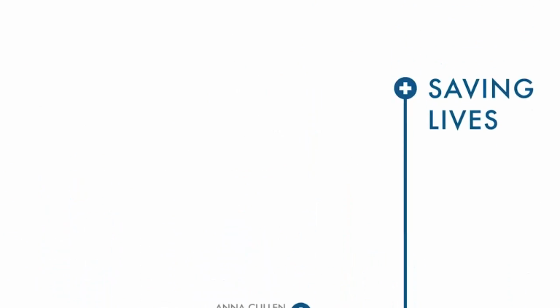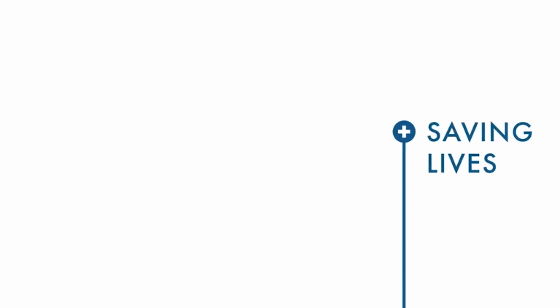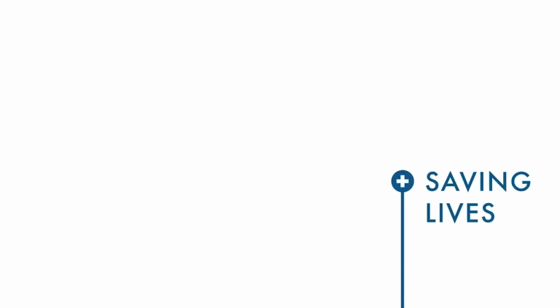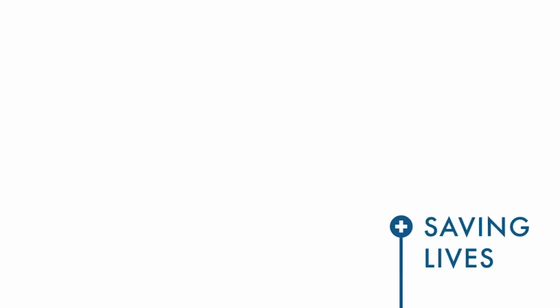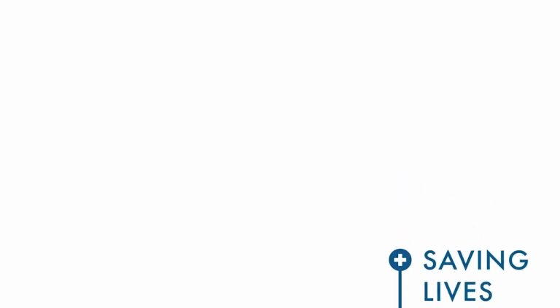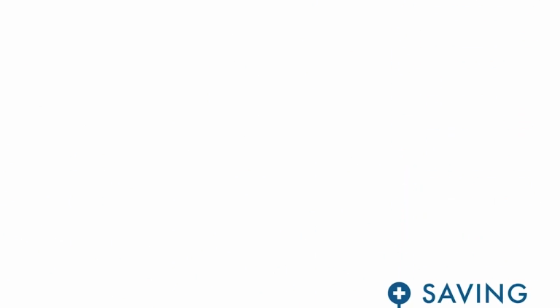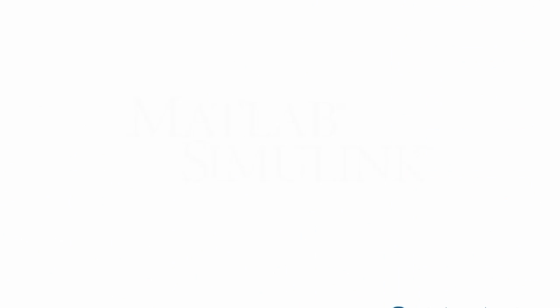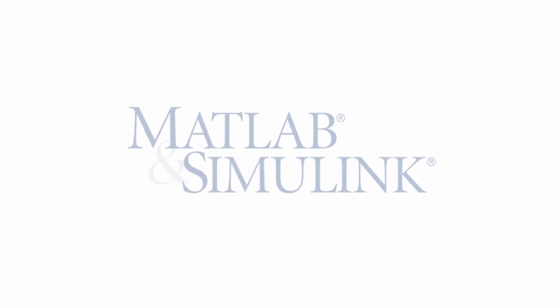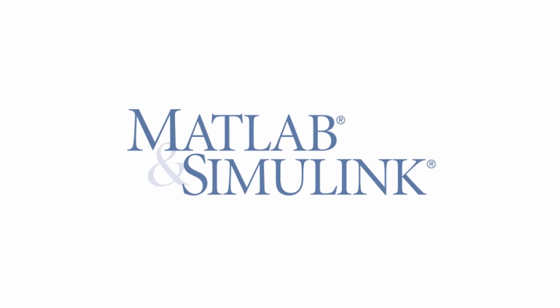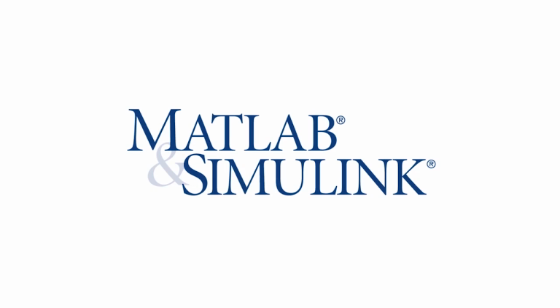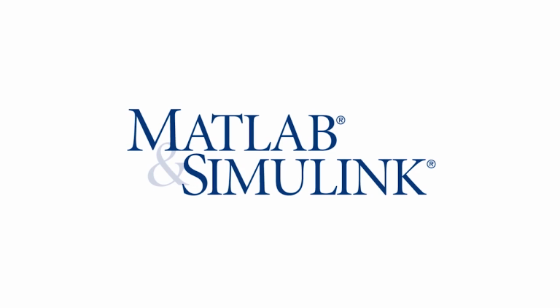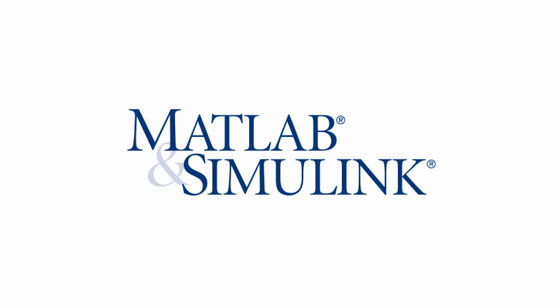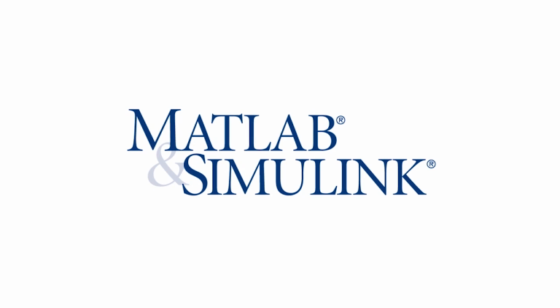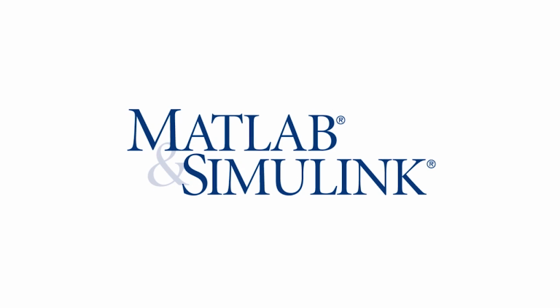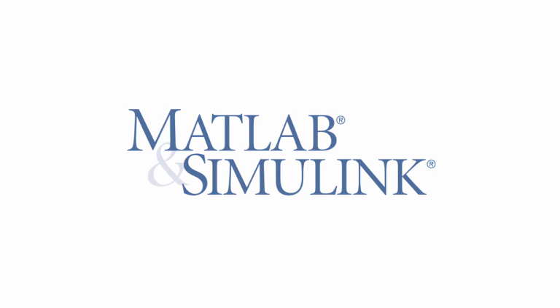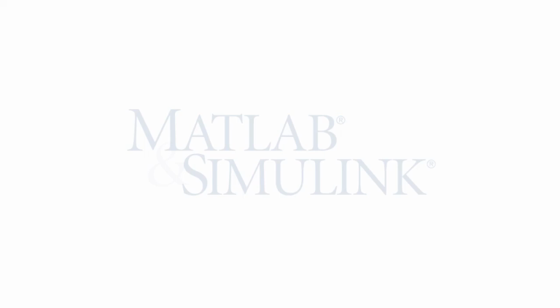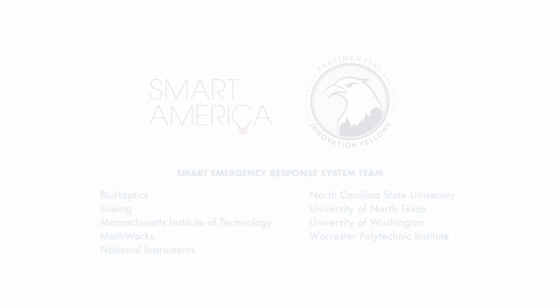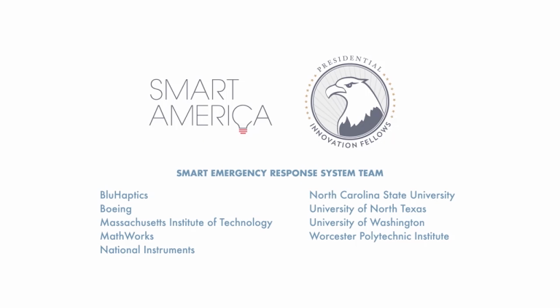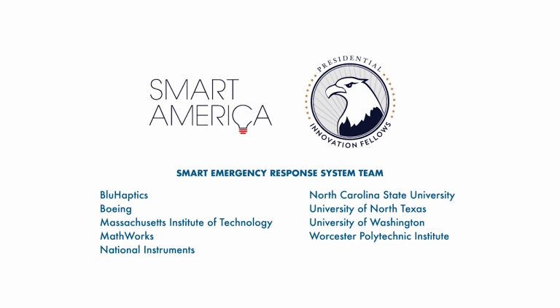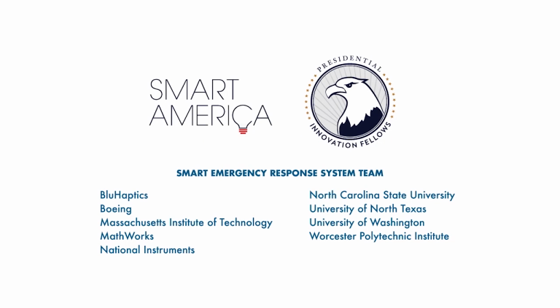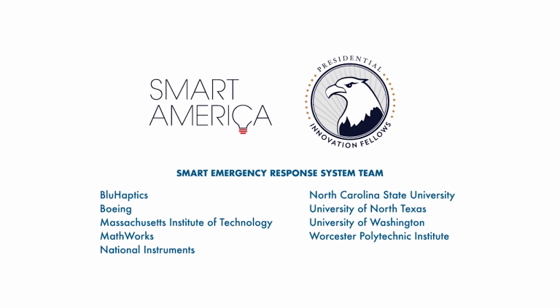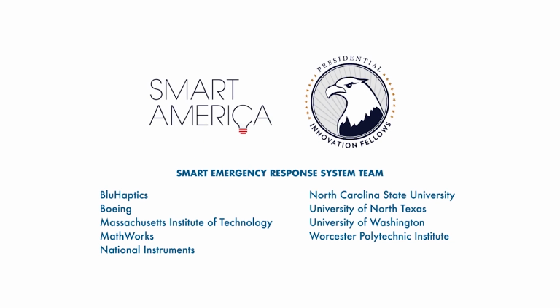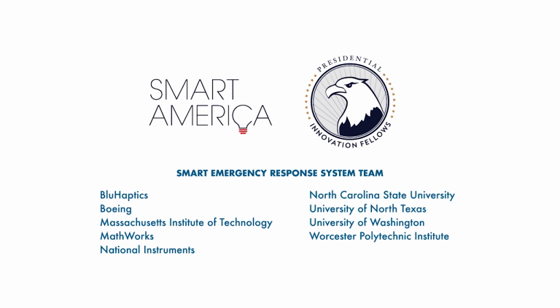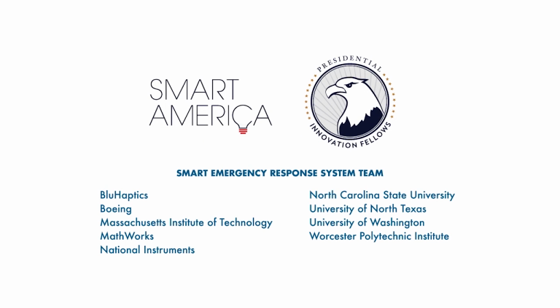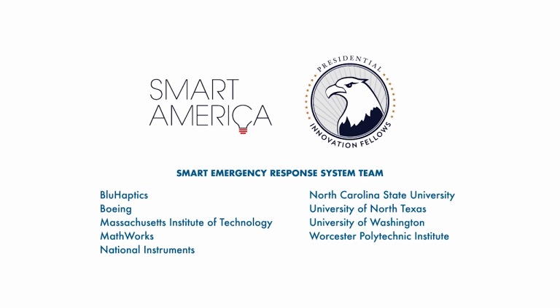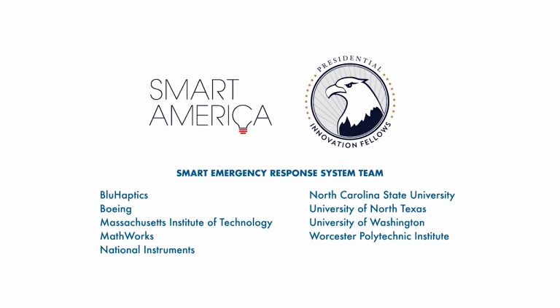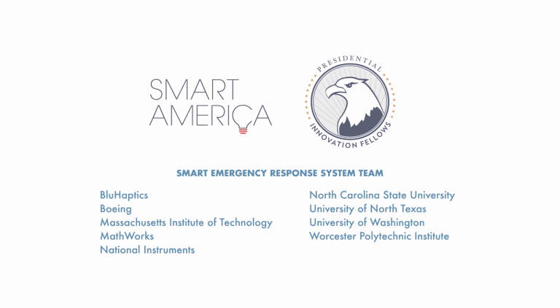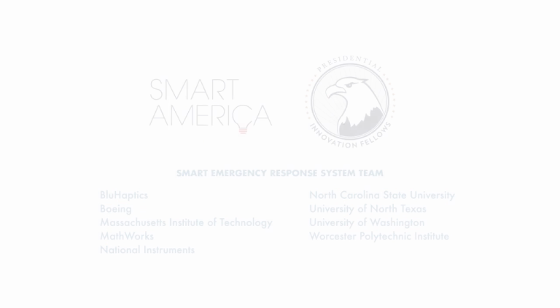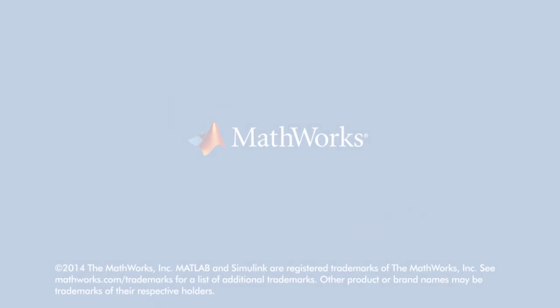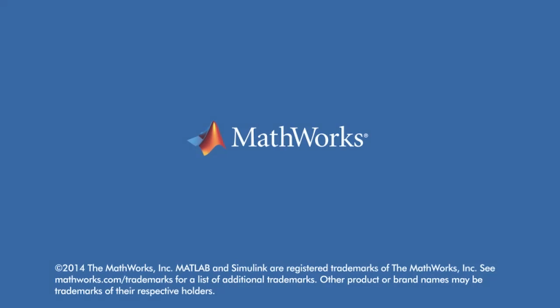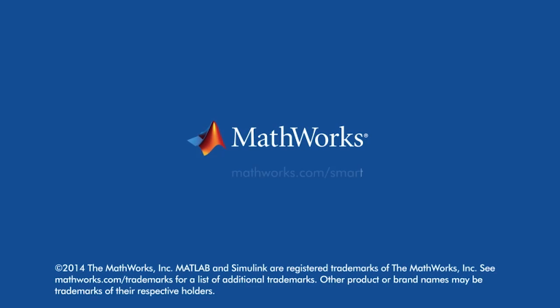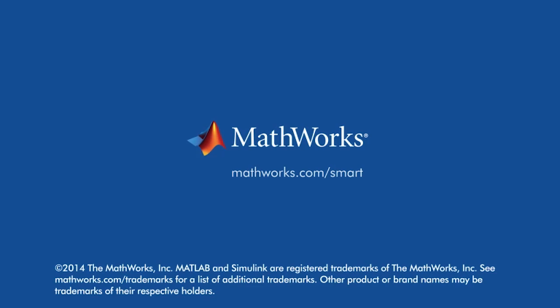The technology exists today and it's part of a vision of smart America. Learn more at mathworks.com.